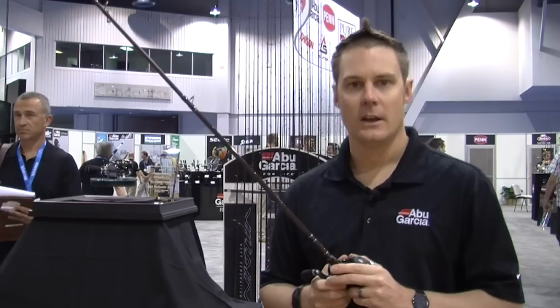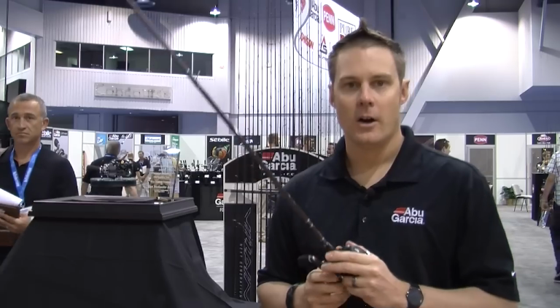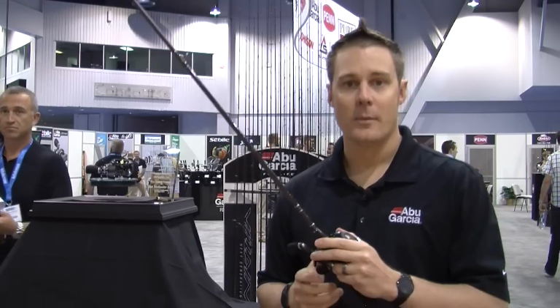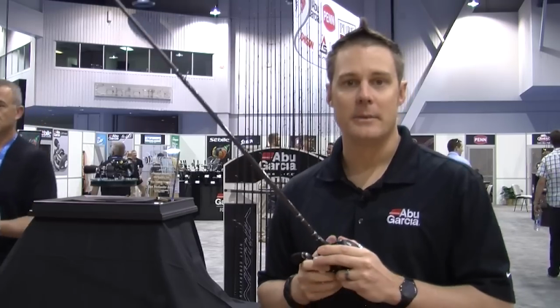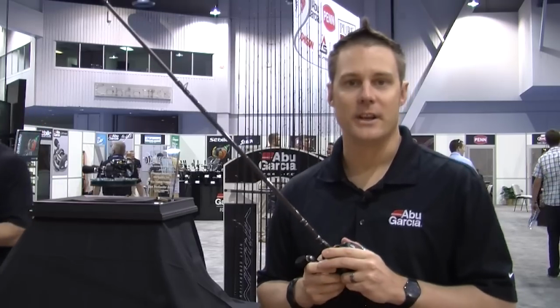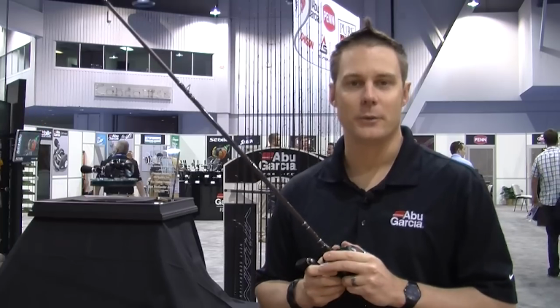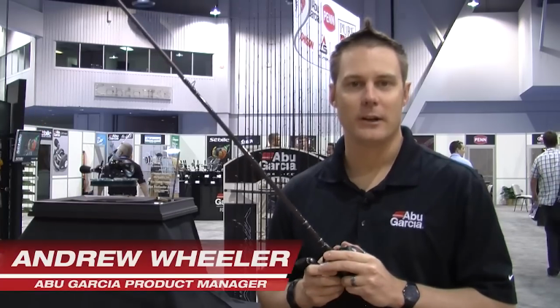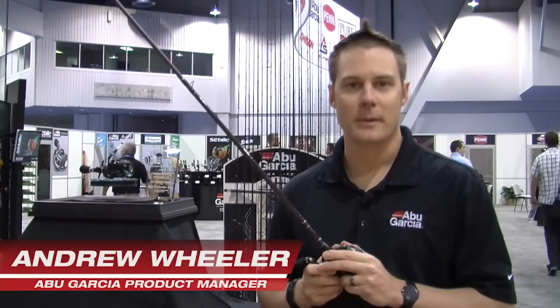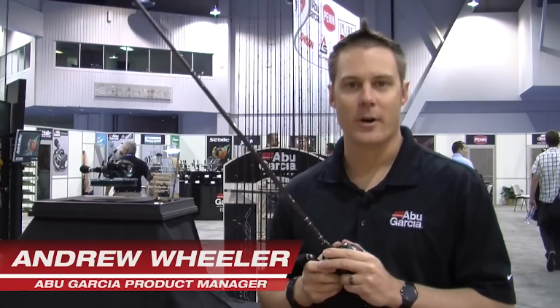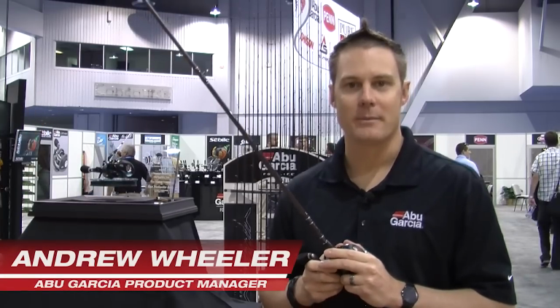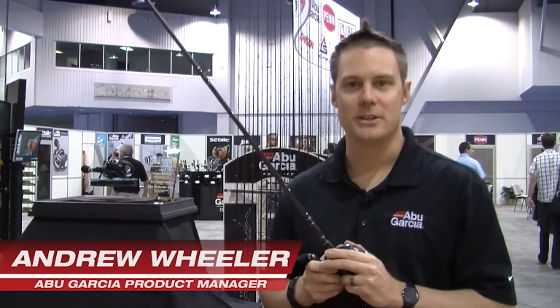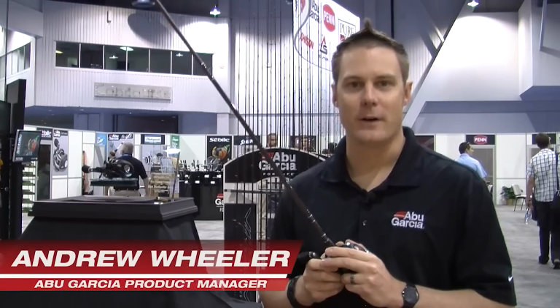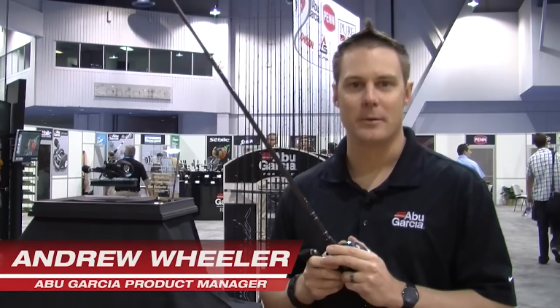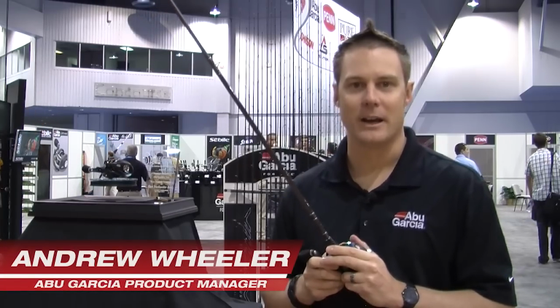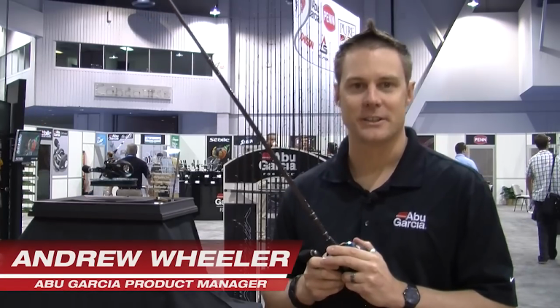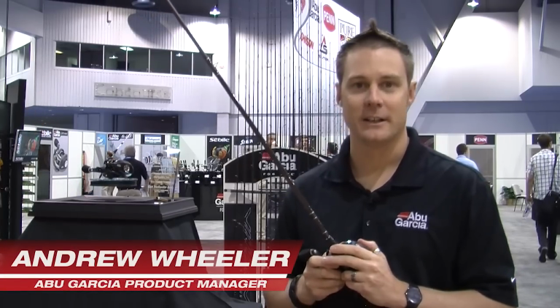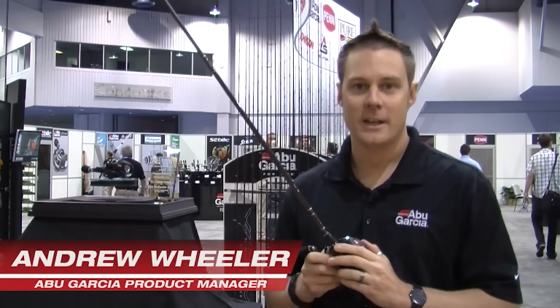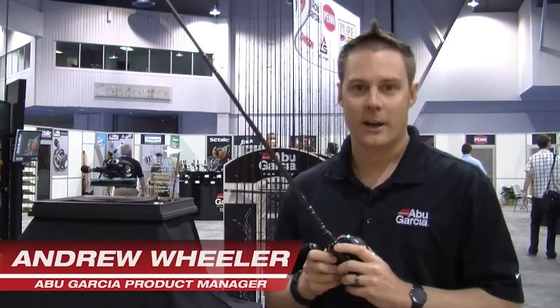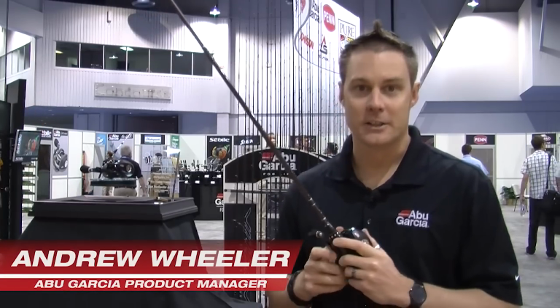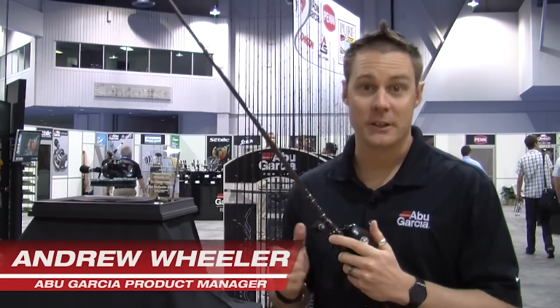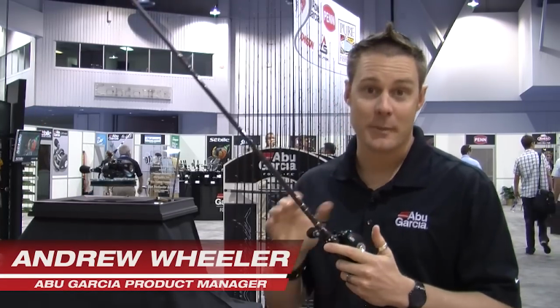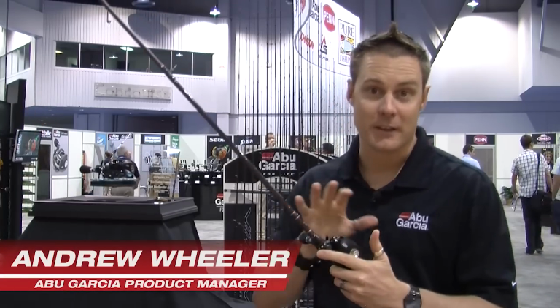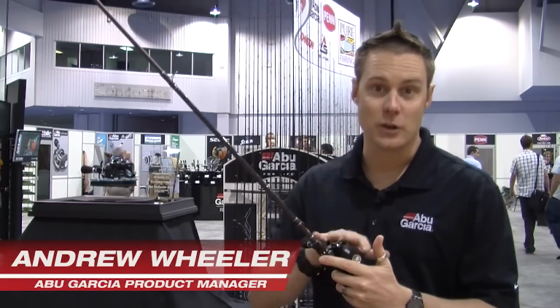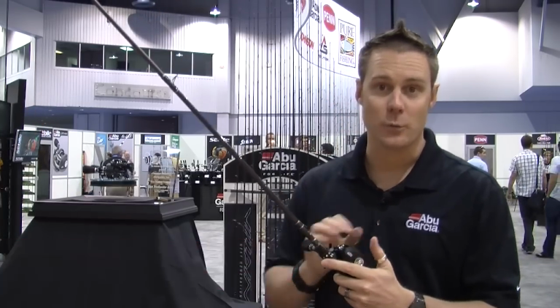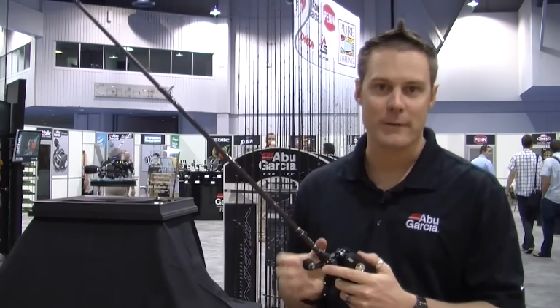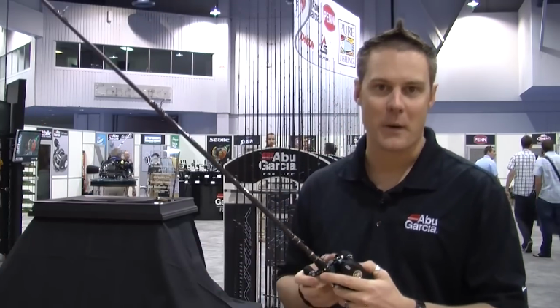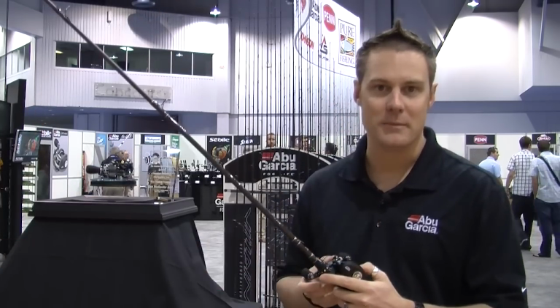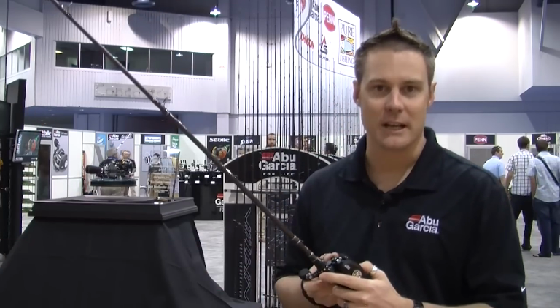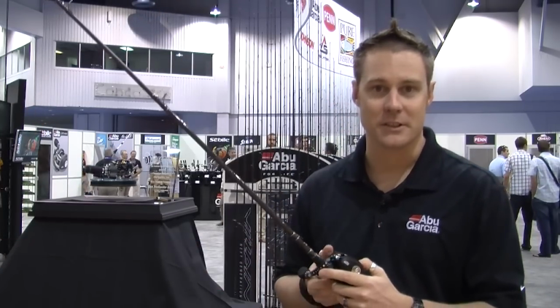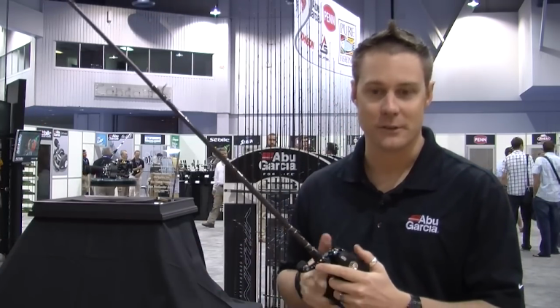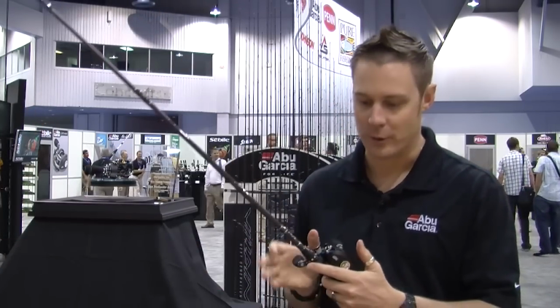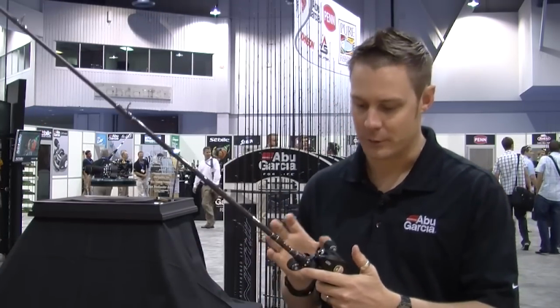Hi, my name is Andrew Wheeler. I'm the product manager for Abu Garcia. I'd like to speak to you about the new Revo MGX series of reels.